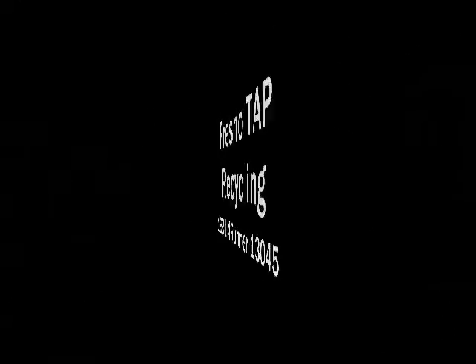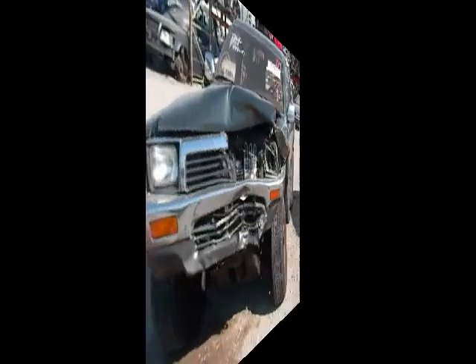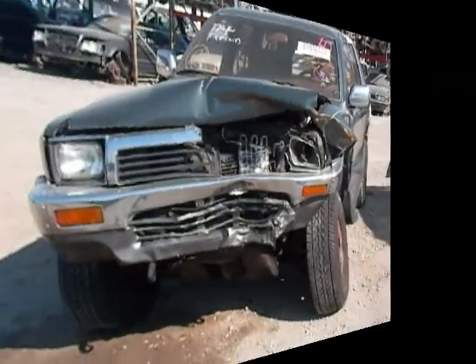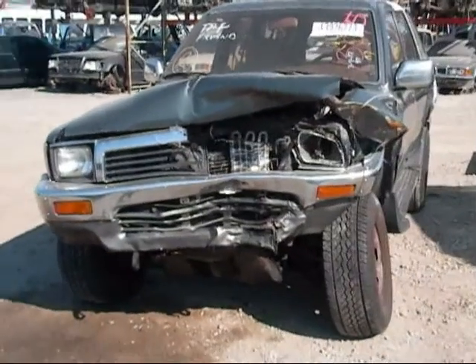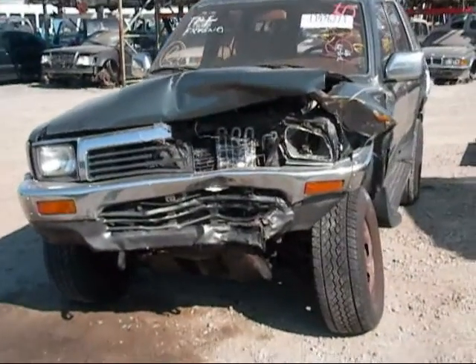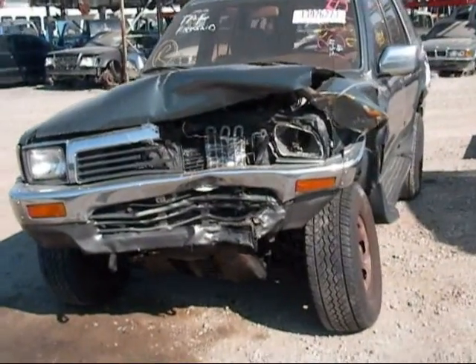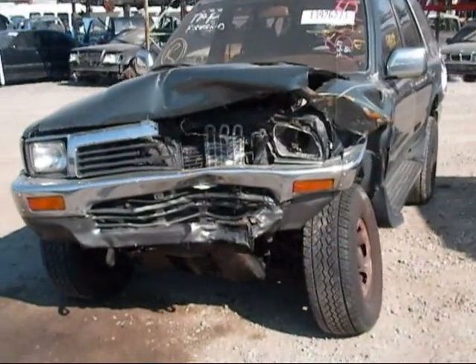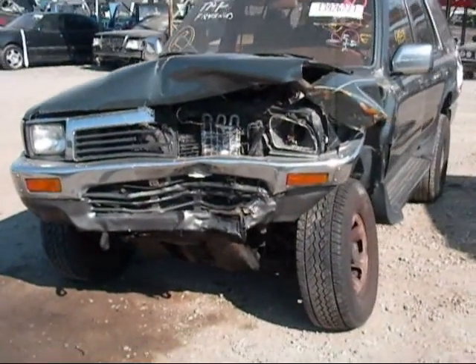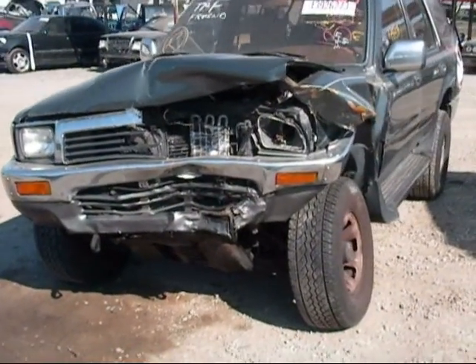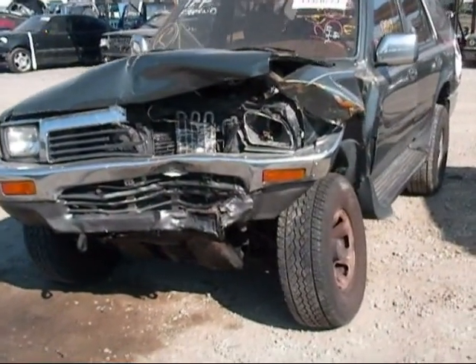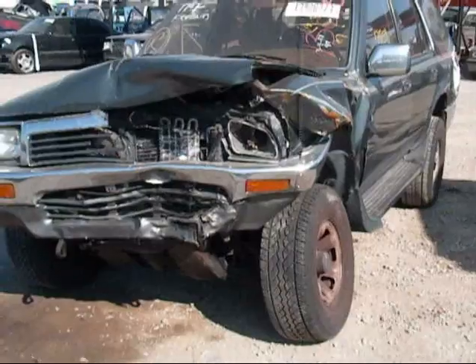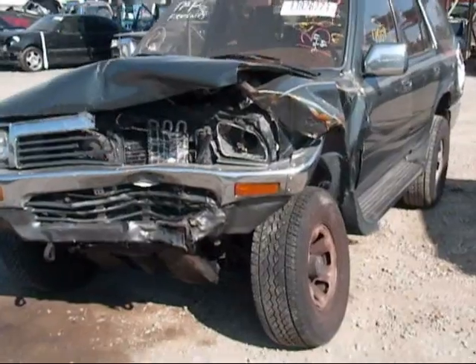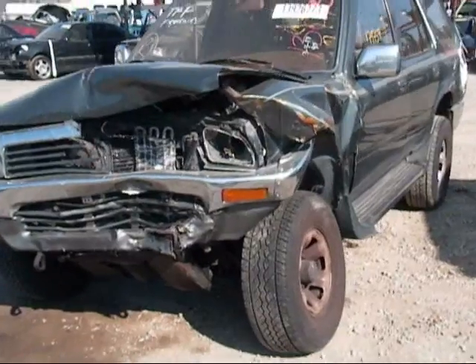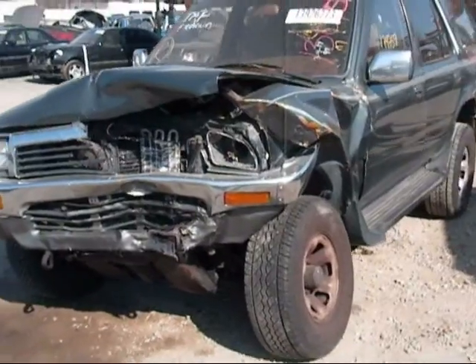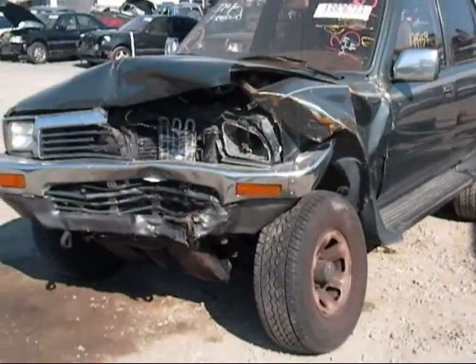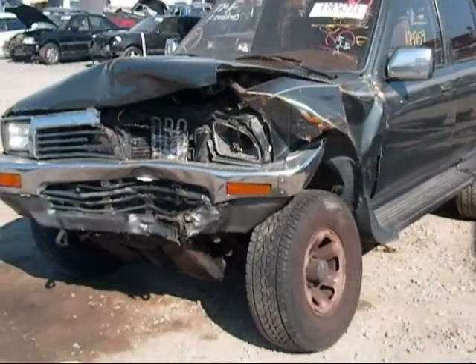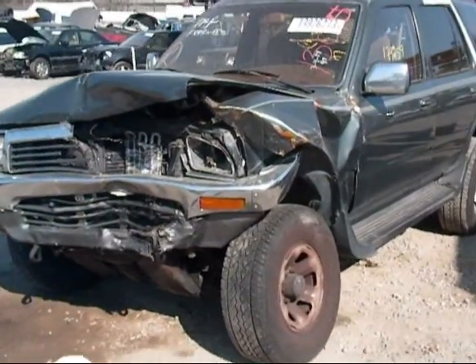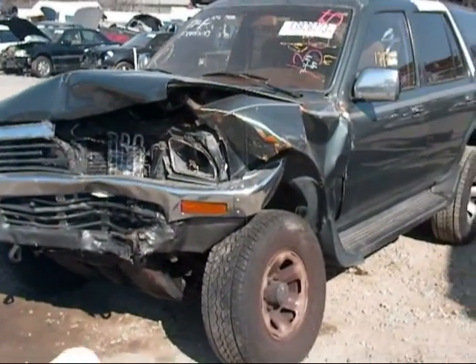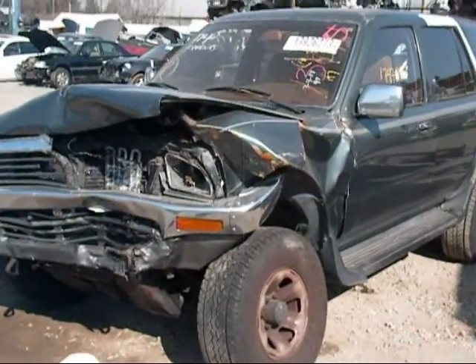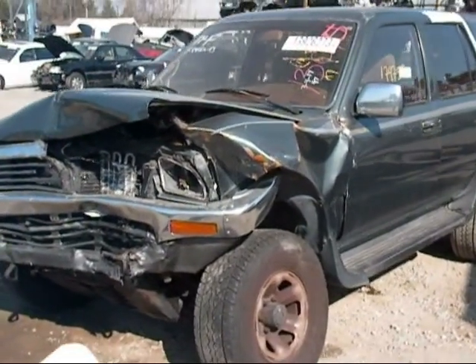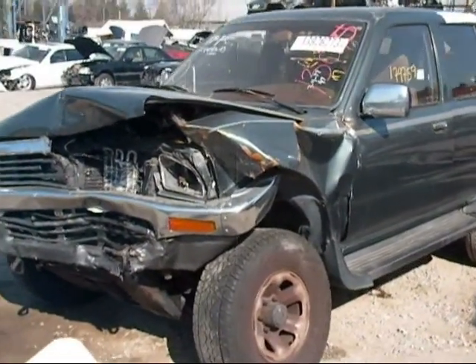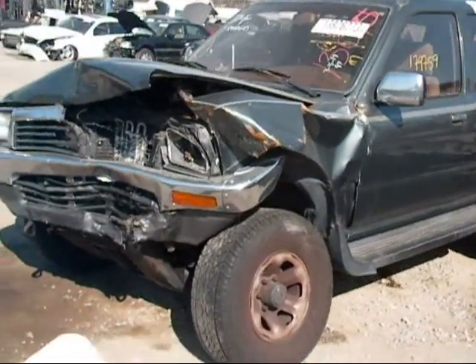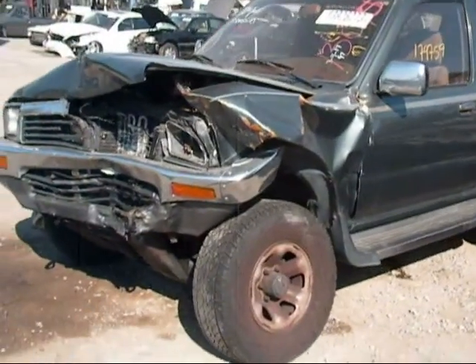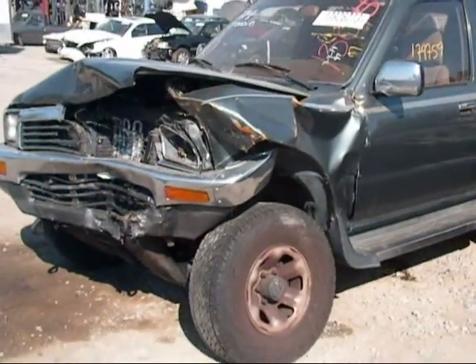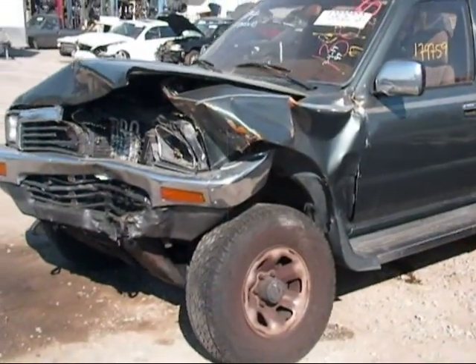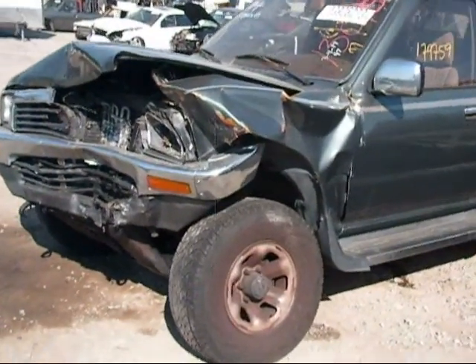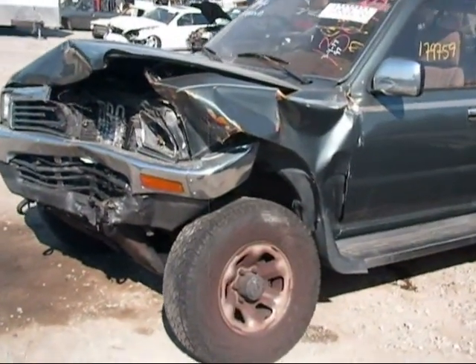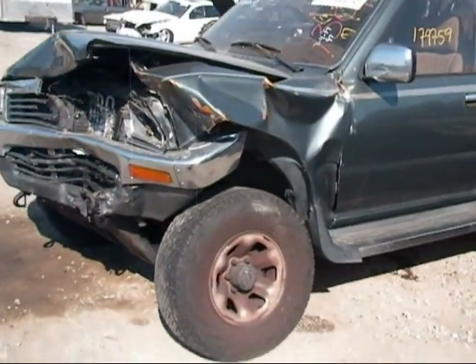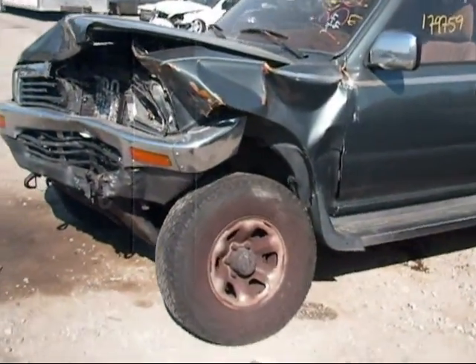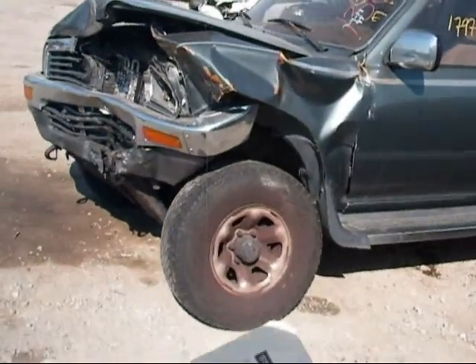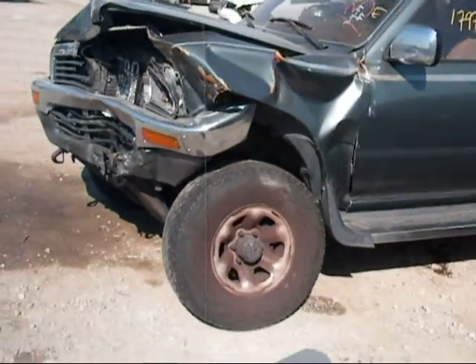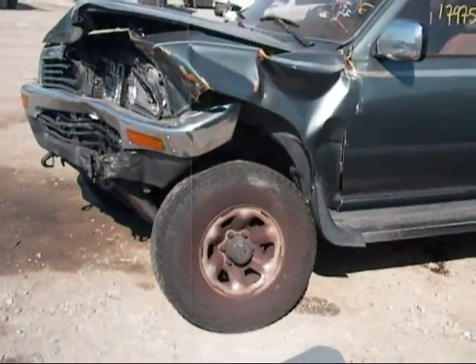Welcome to Fresno Tap Recycling. Today we have a 1991 Toyota 4Runner with severe front end damage.